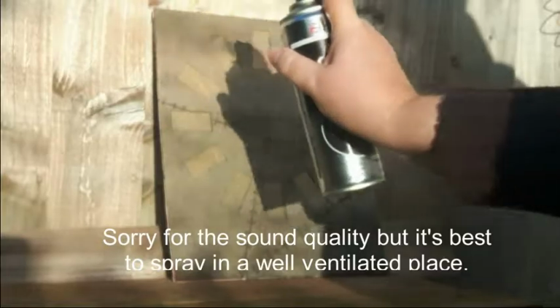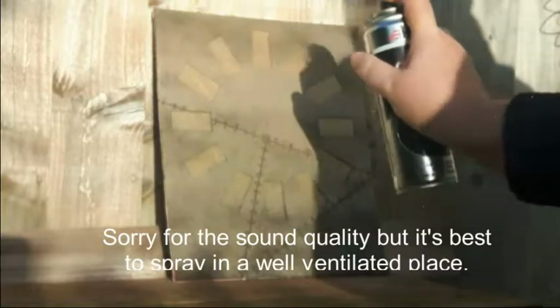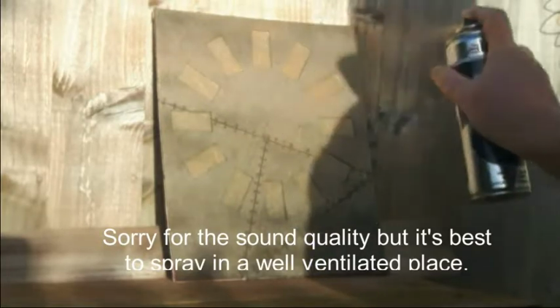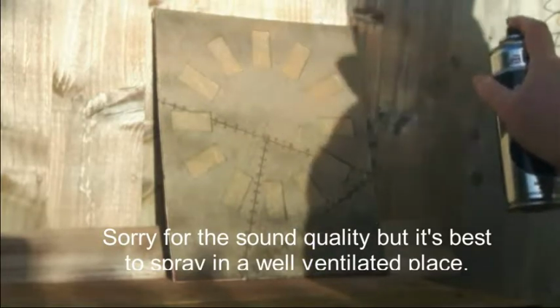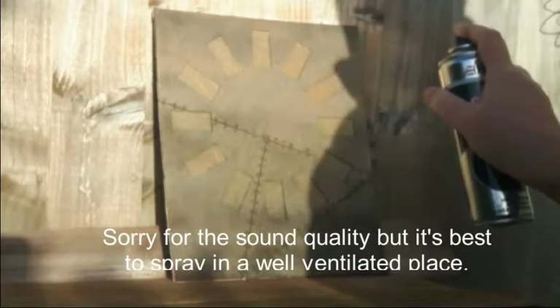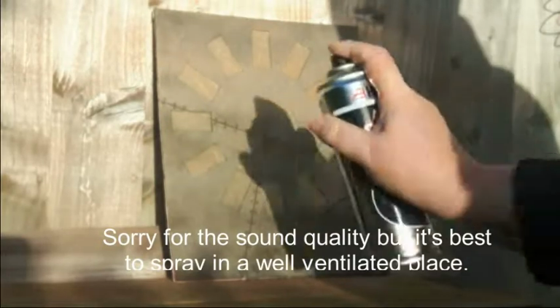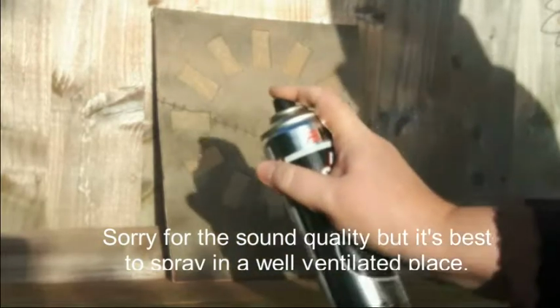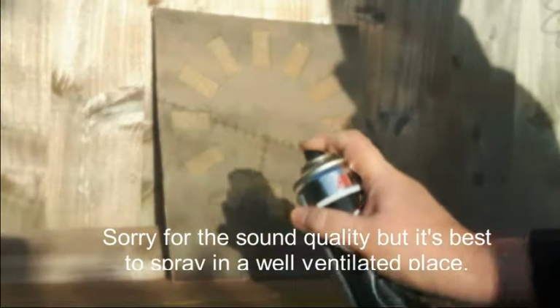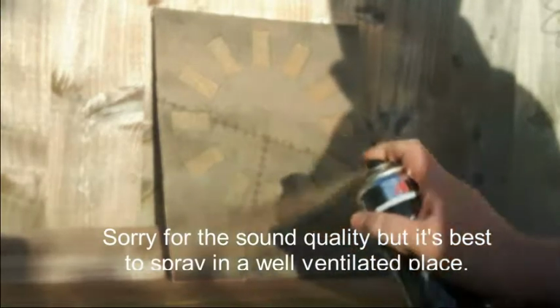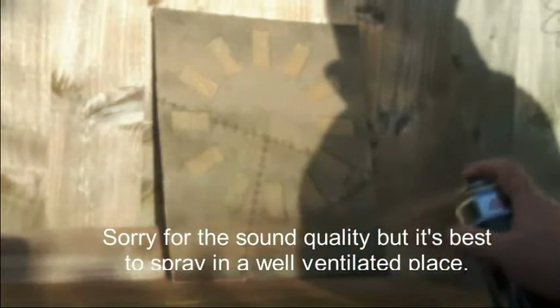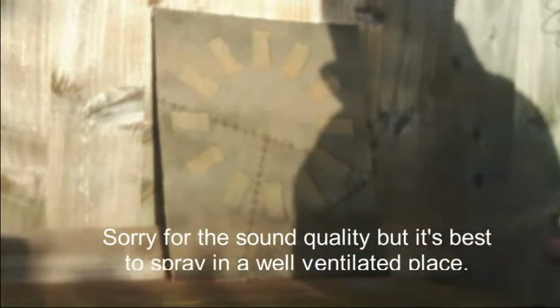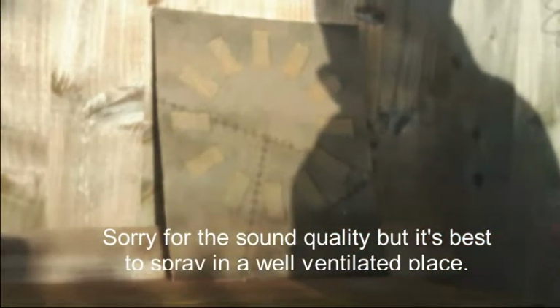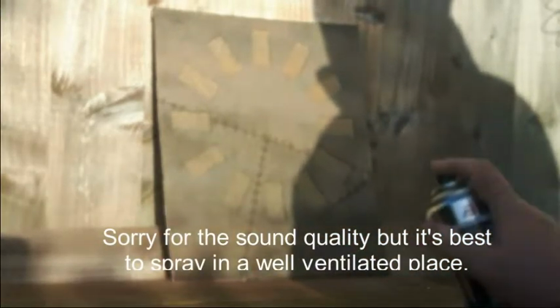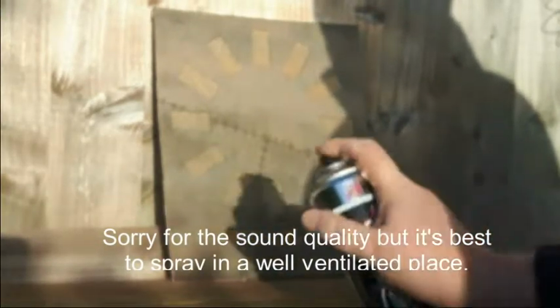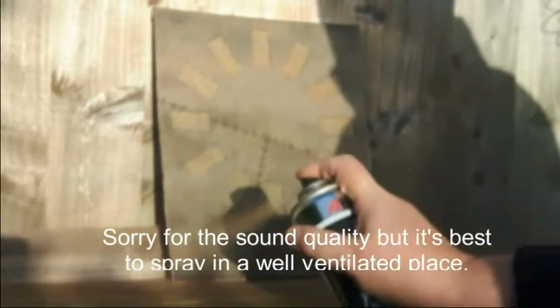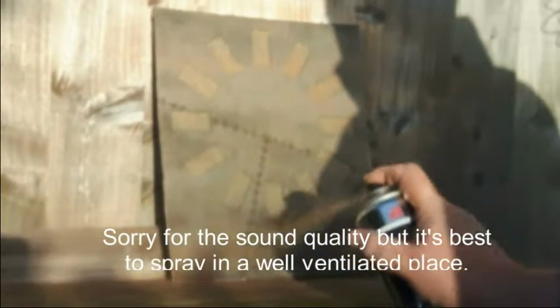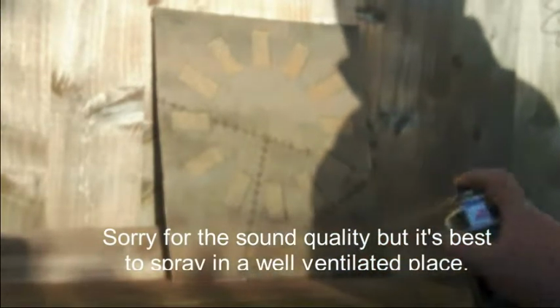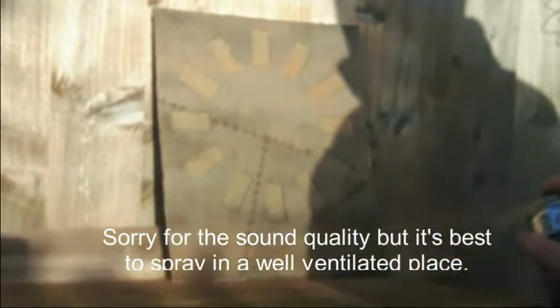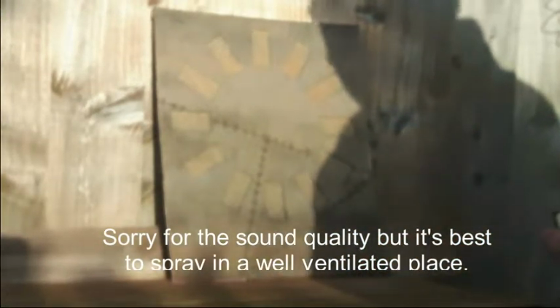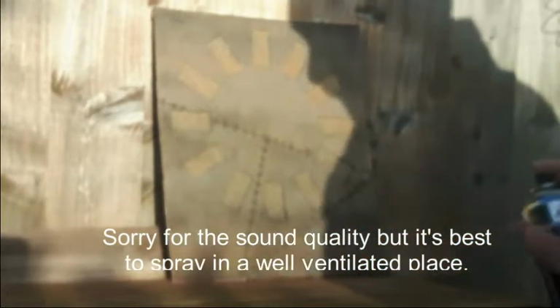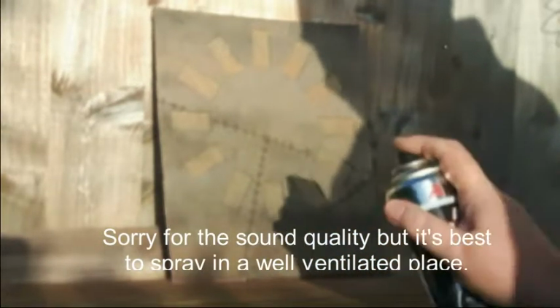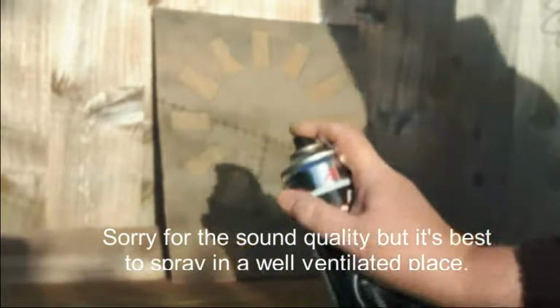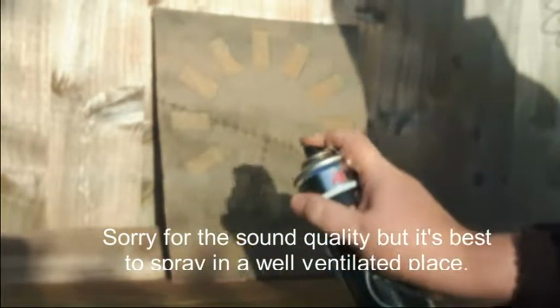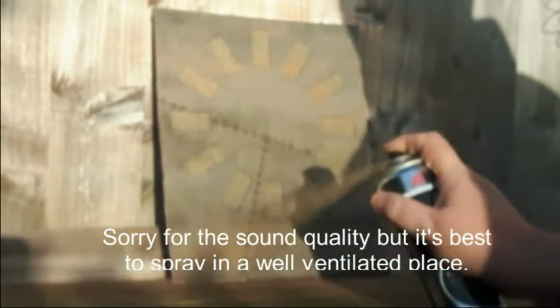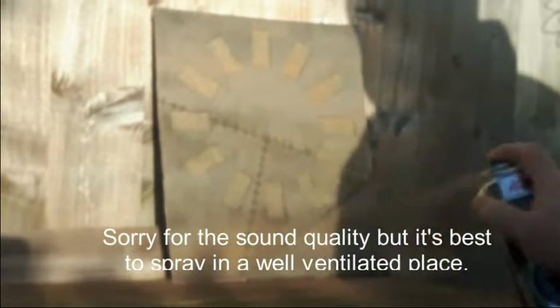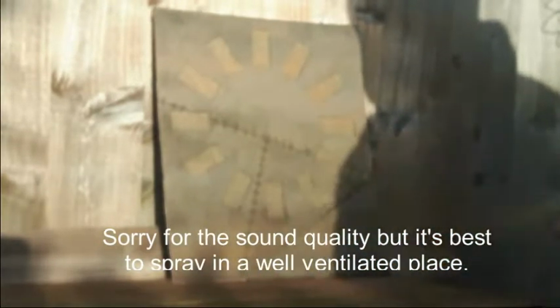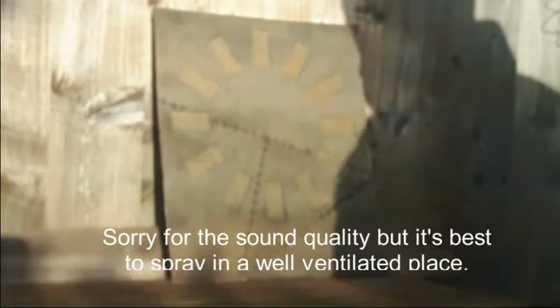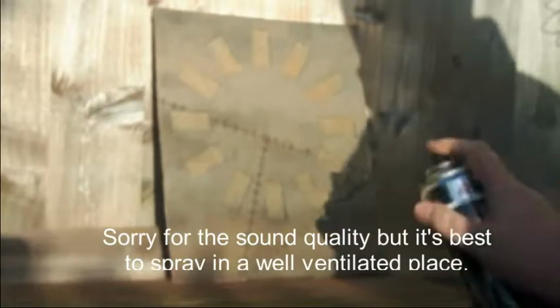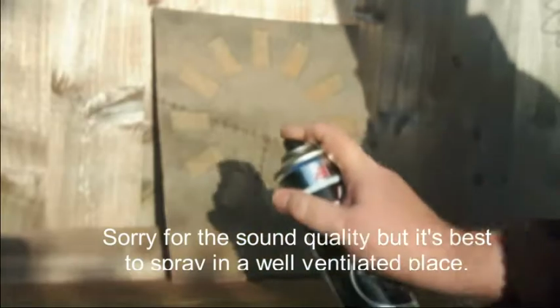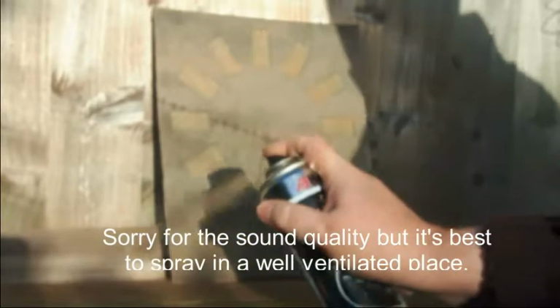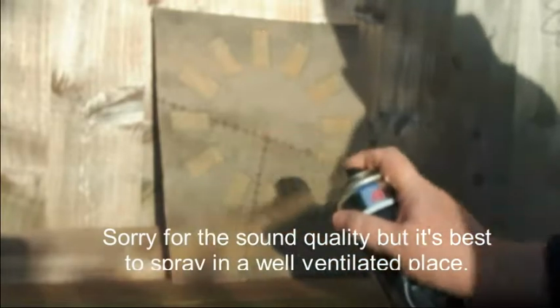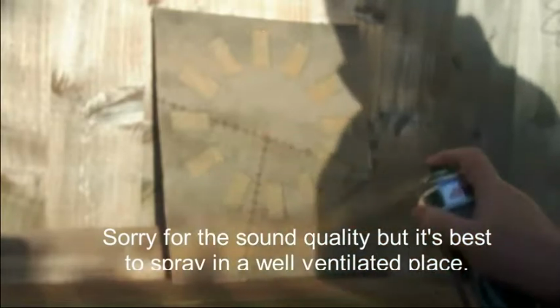Don't get too close. If you feel the piece is getting a bit too wet, stop, let it dry, come back to it.